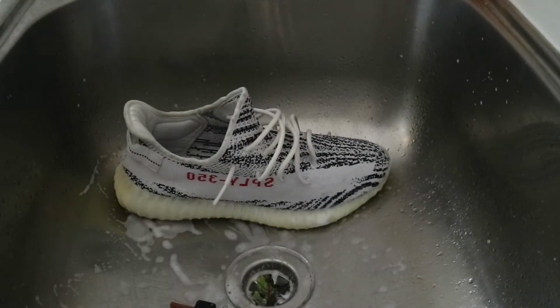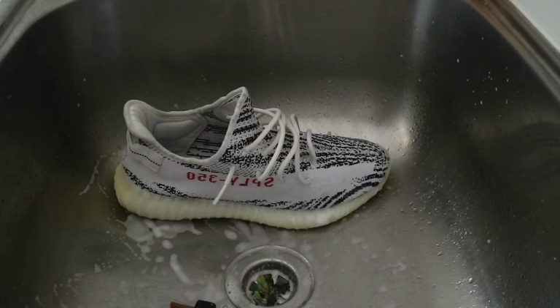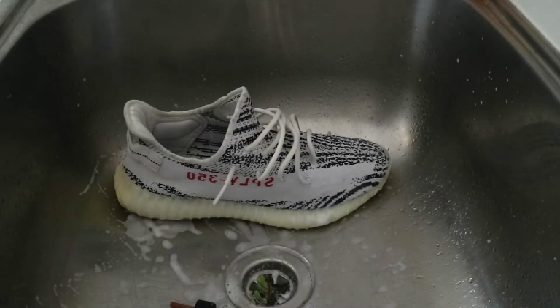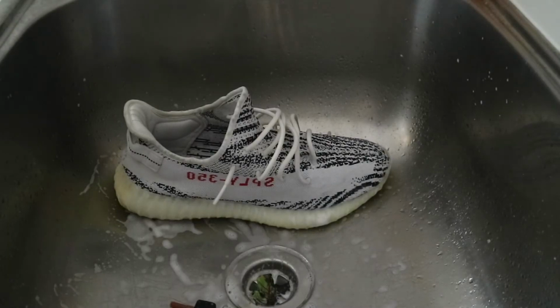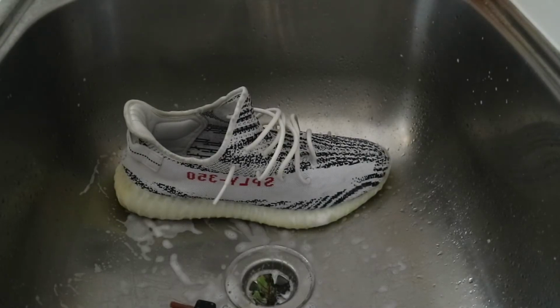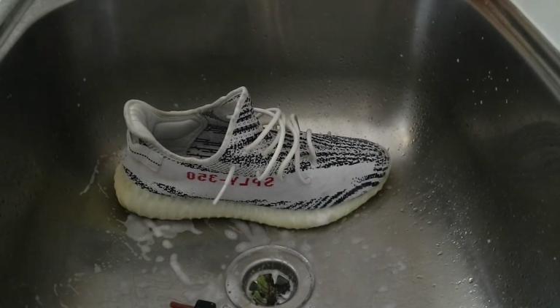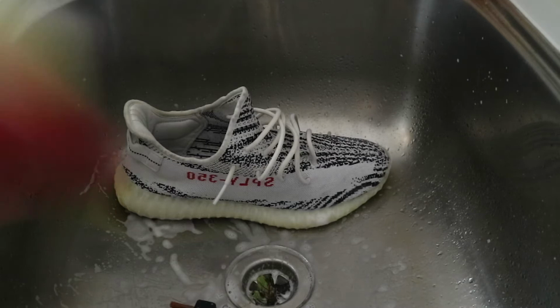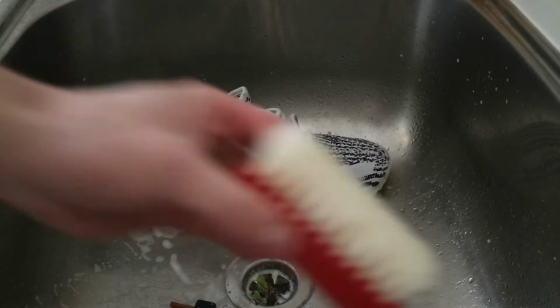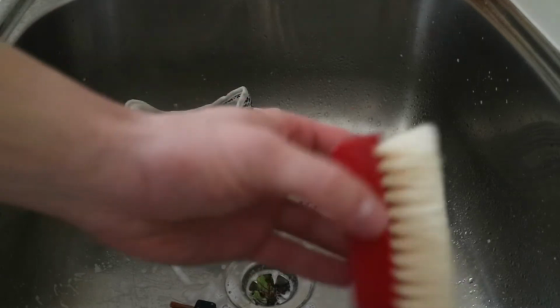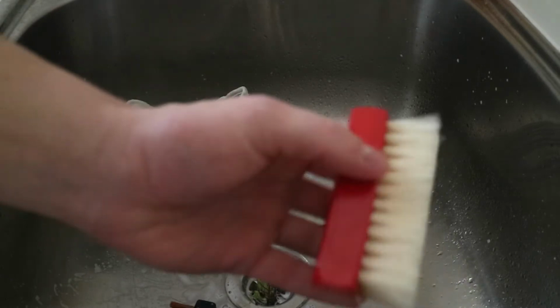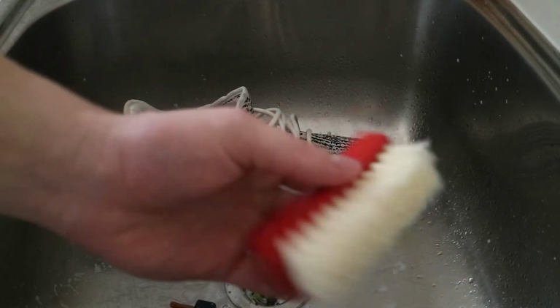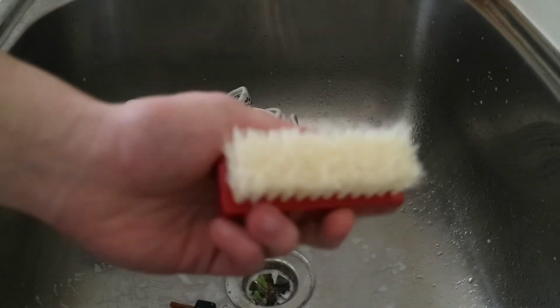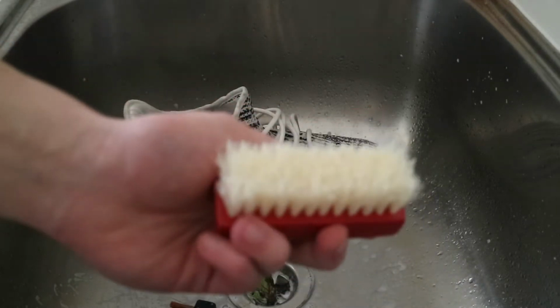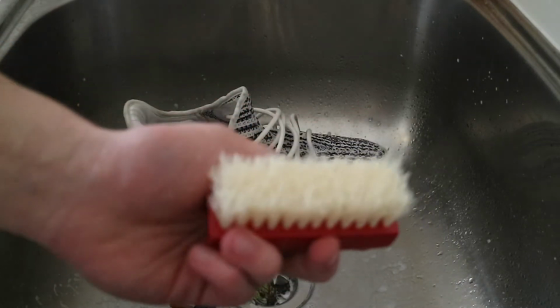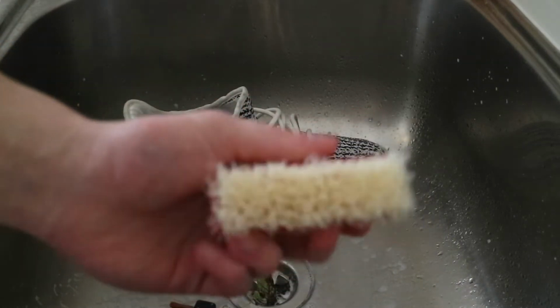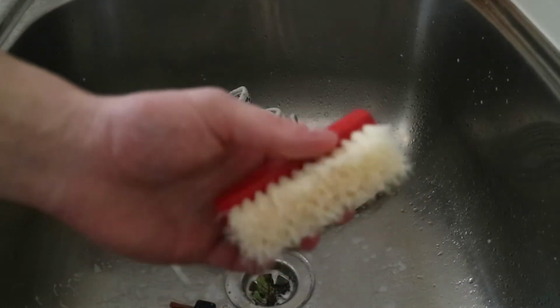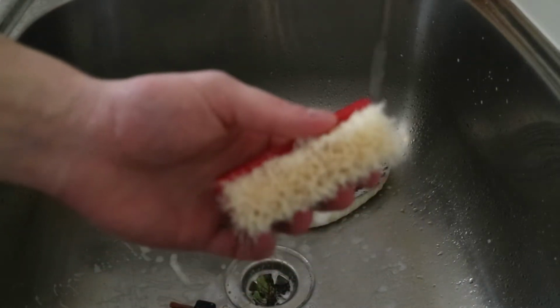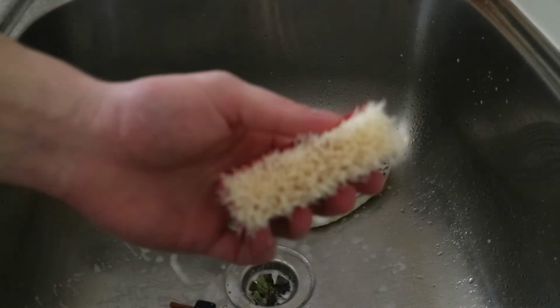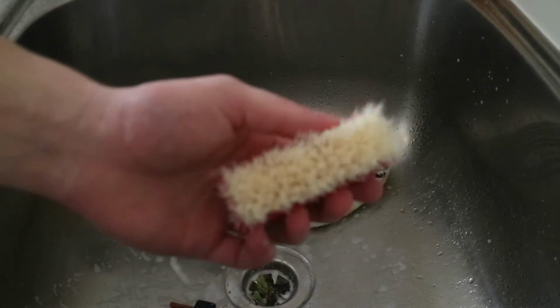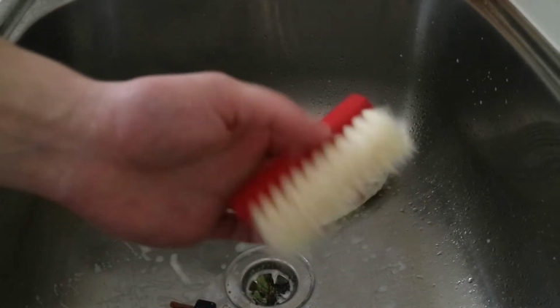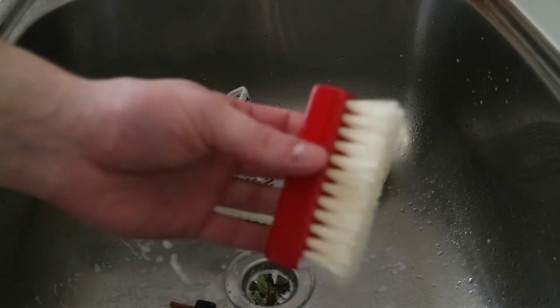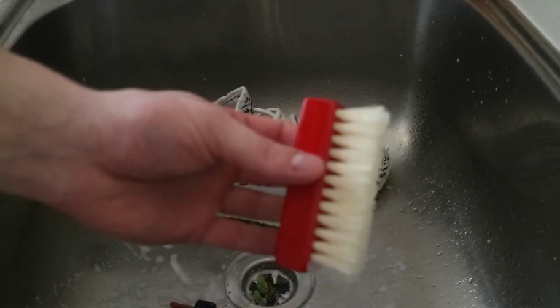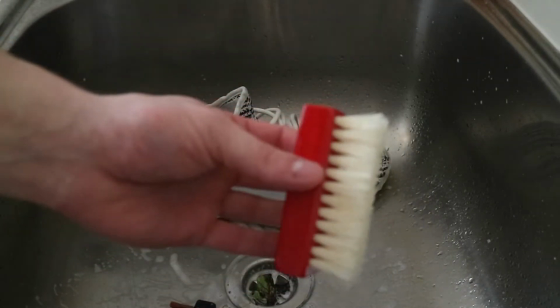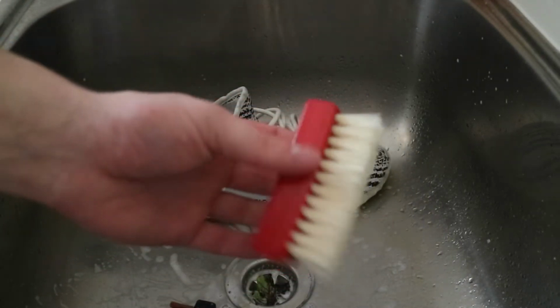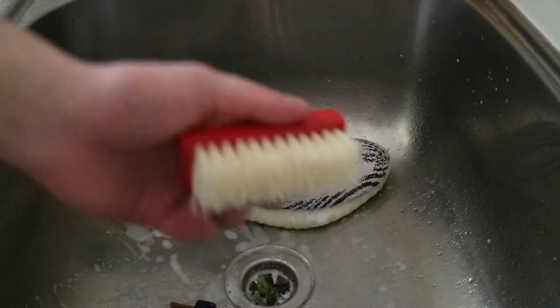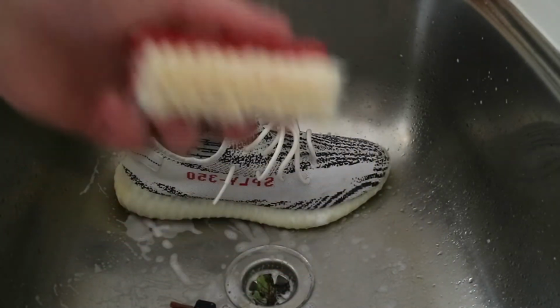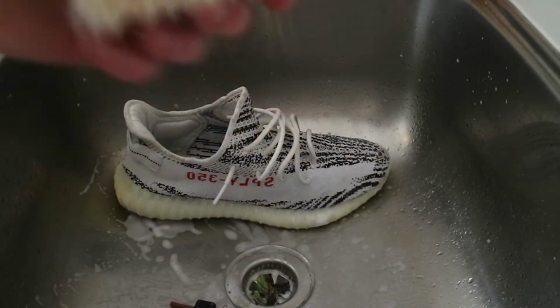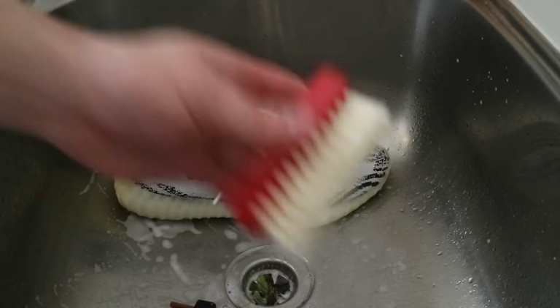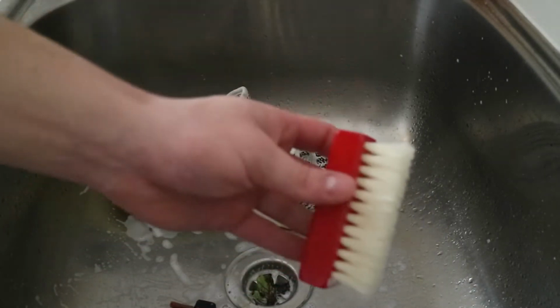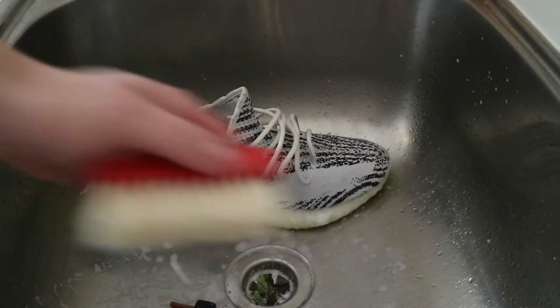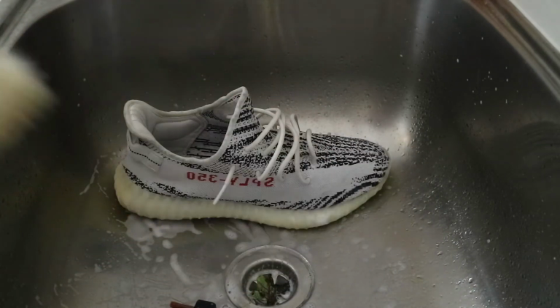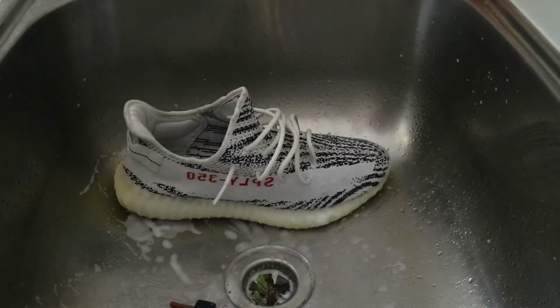Now to clean the sole of the shoe, I'll be using the harder brush, which will really dig into all that dirt.